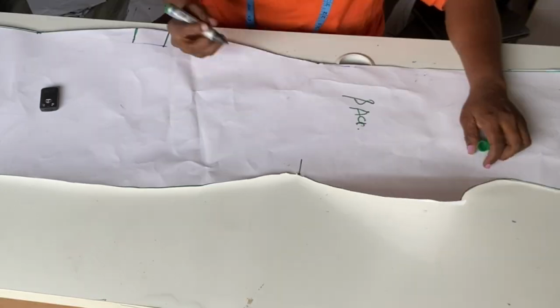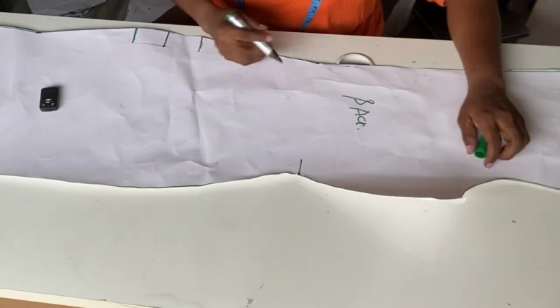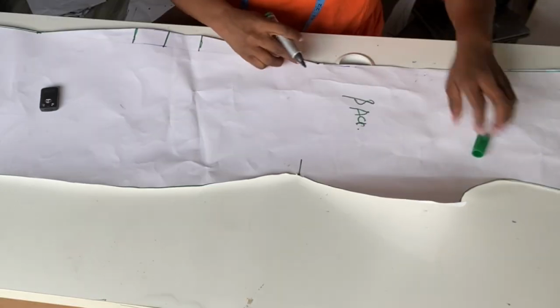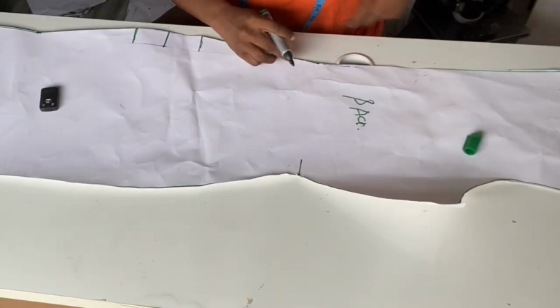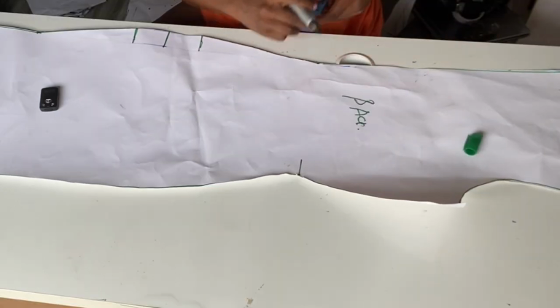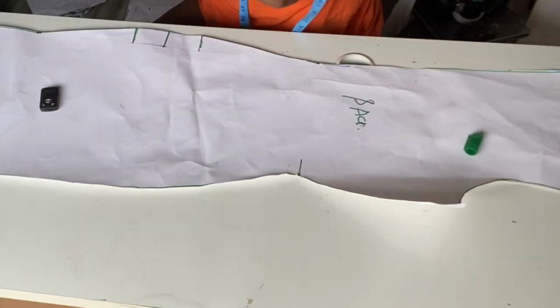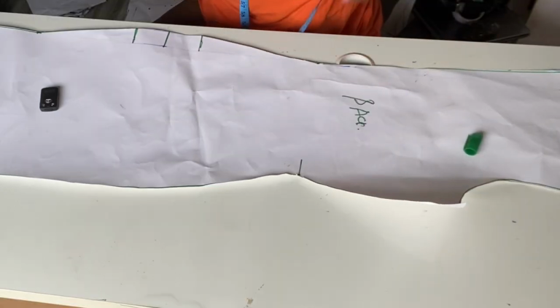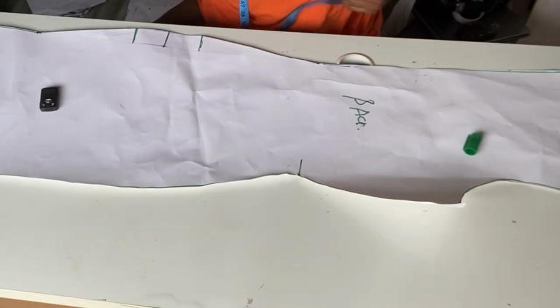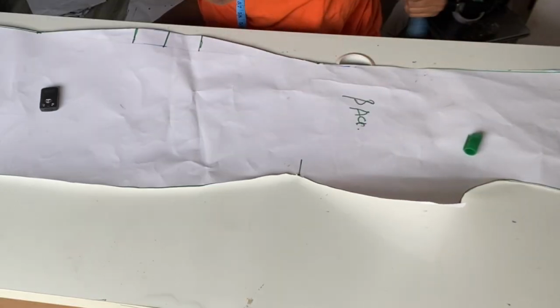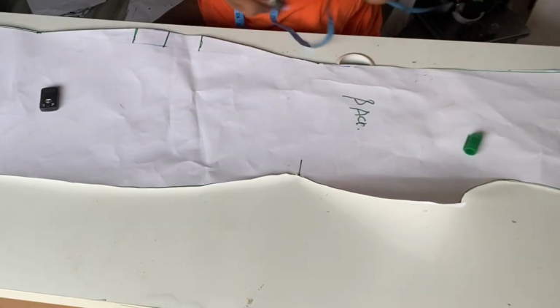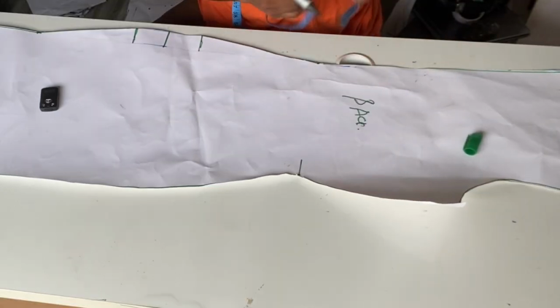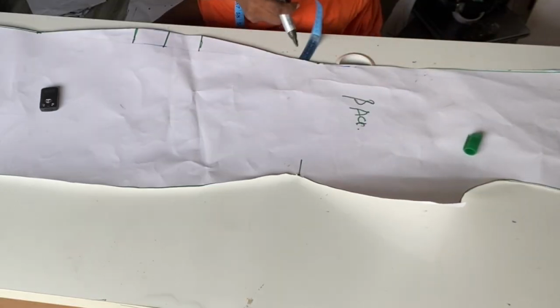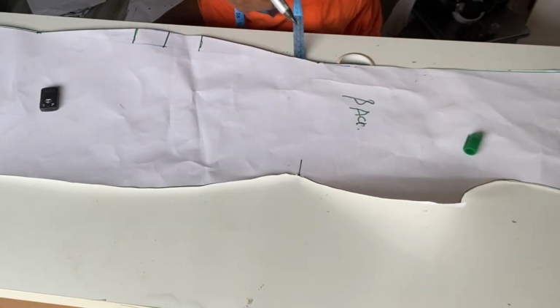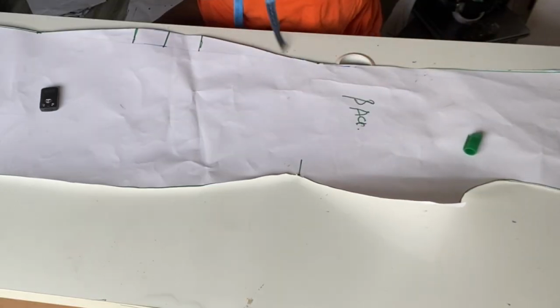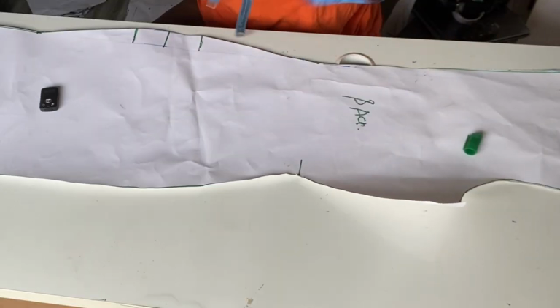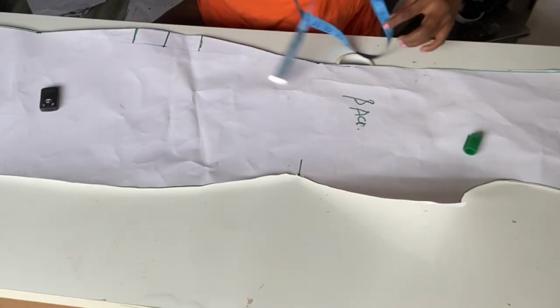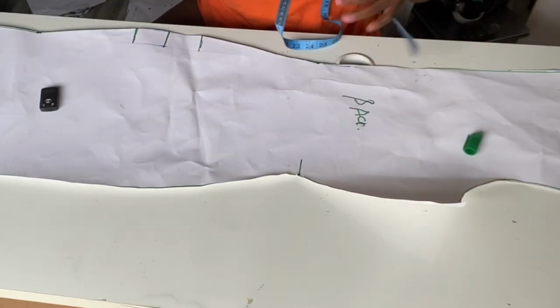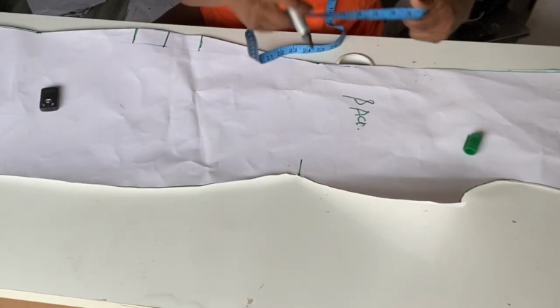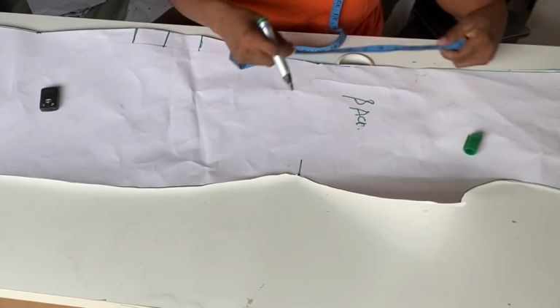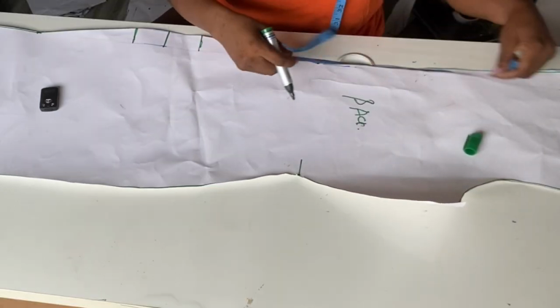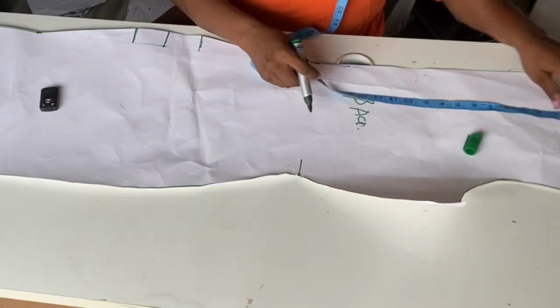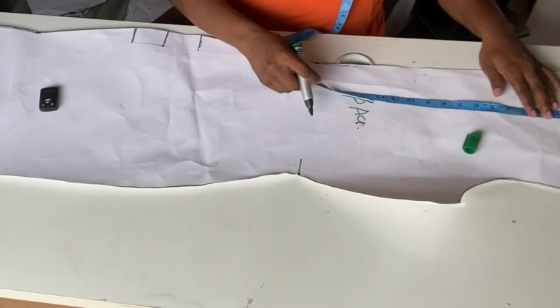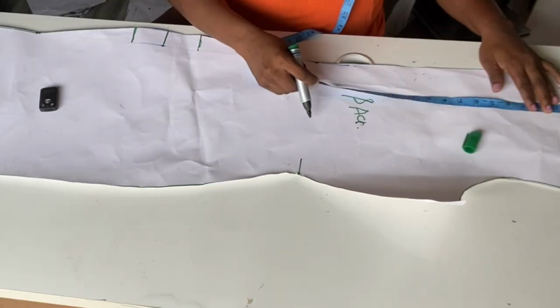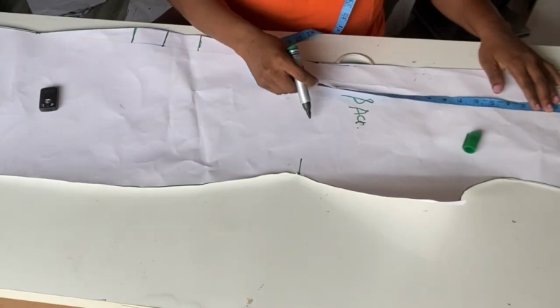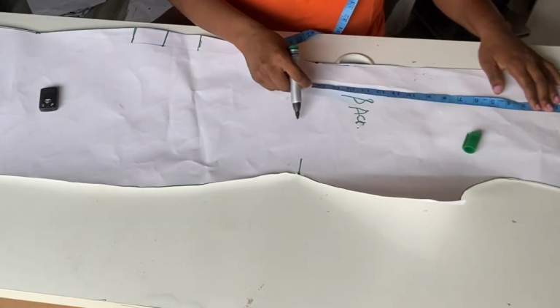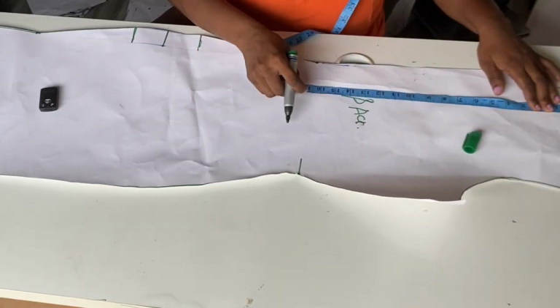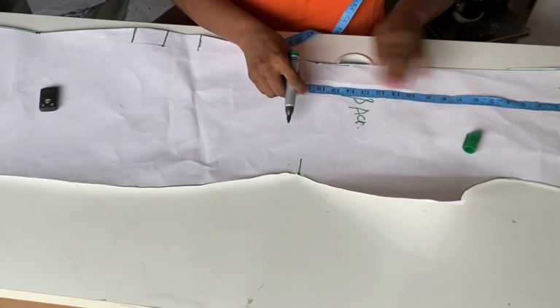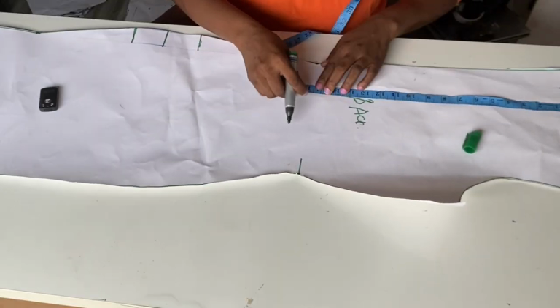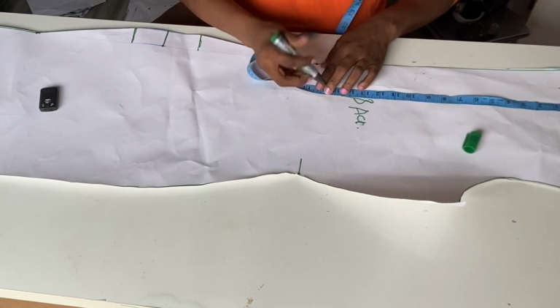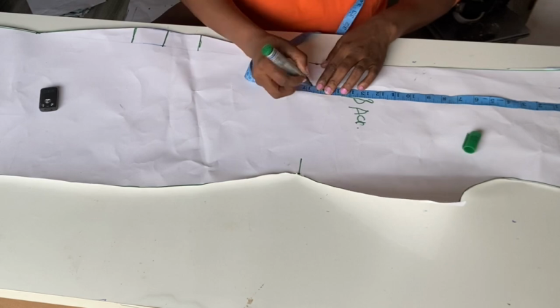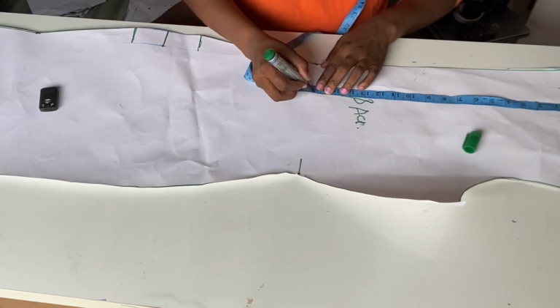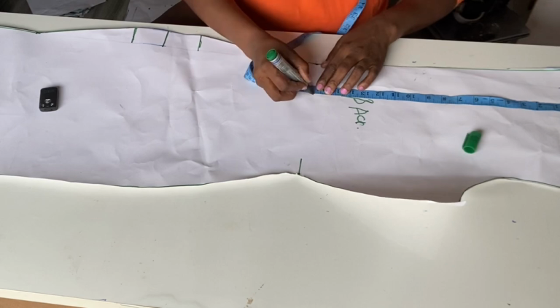I'm going to go ahead on this back pattern and mark out my waist — remember my waist length is 16.5 inches.